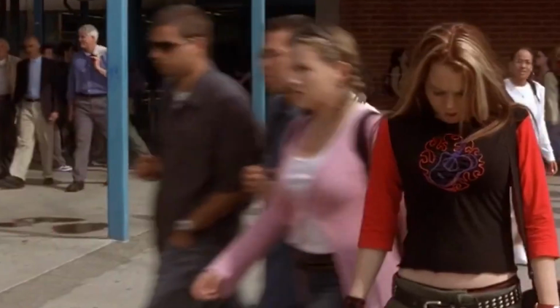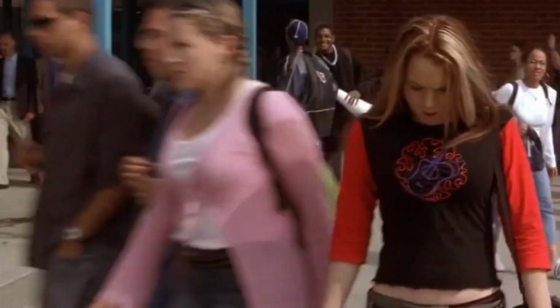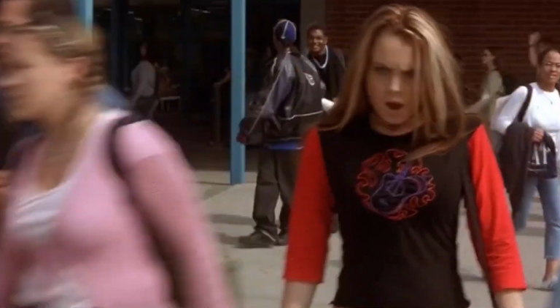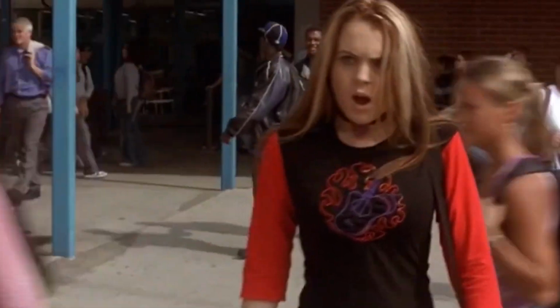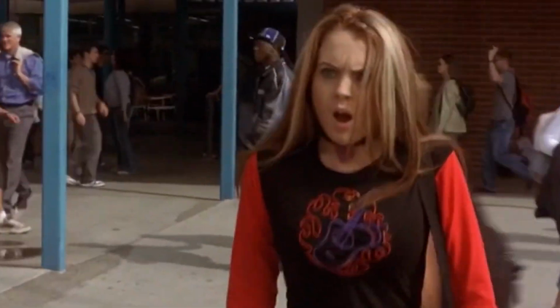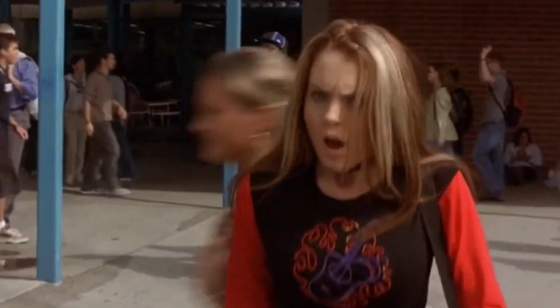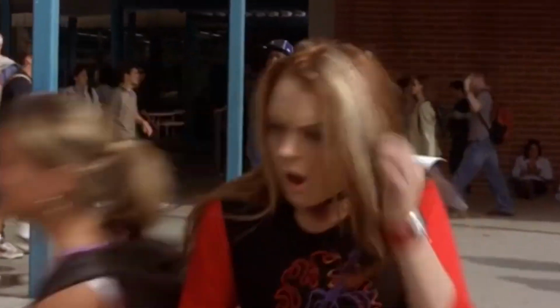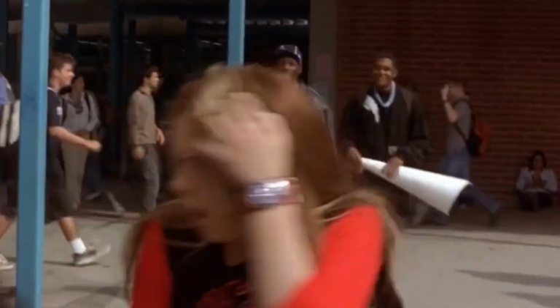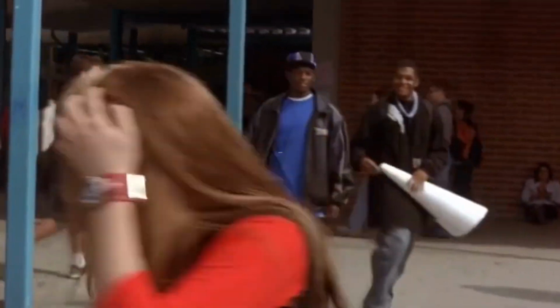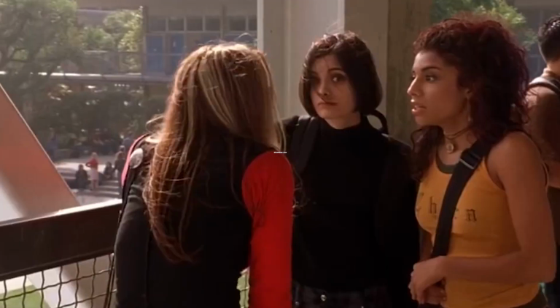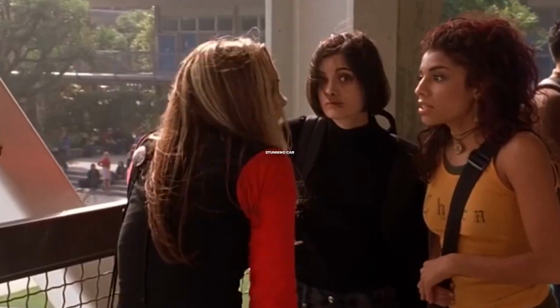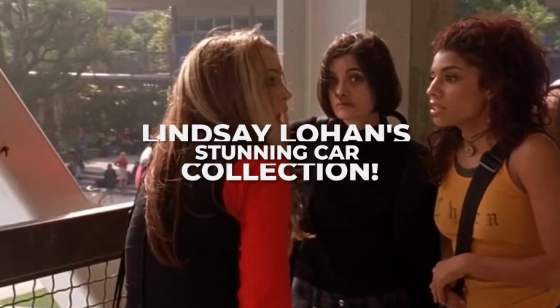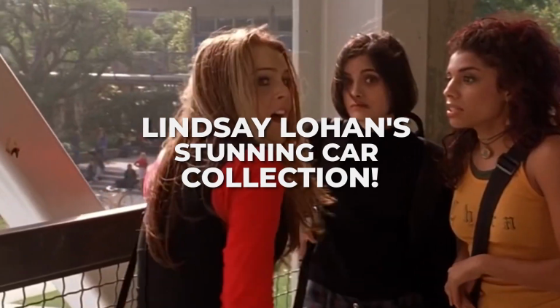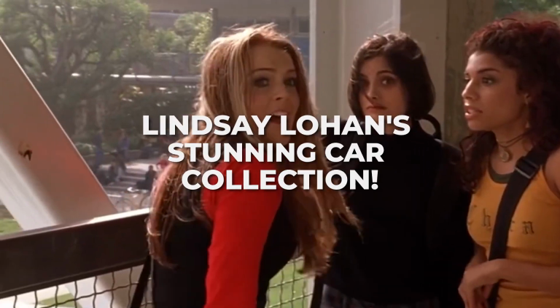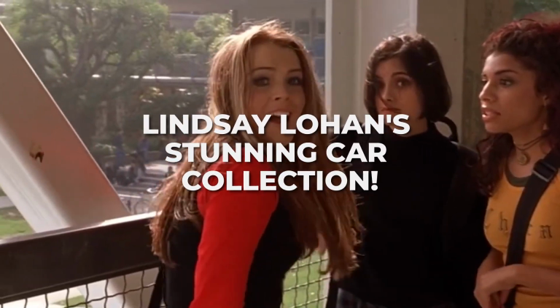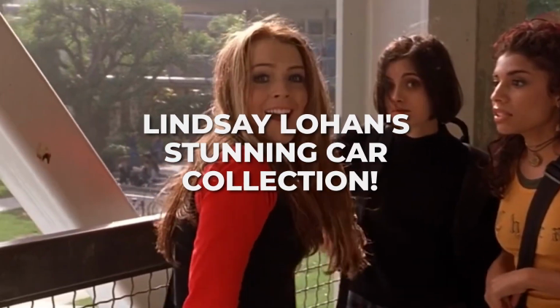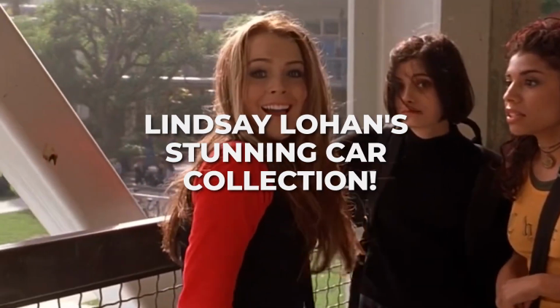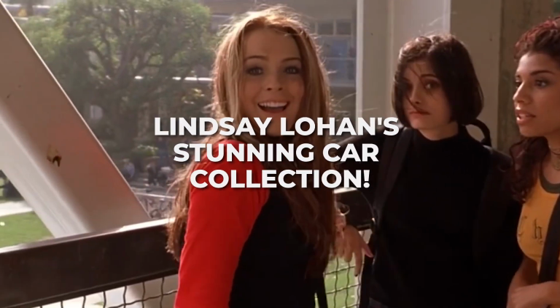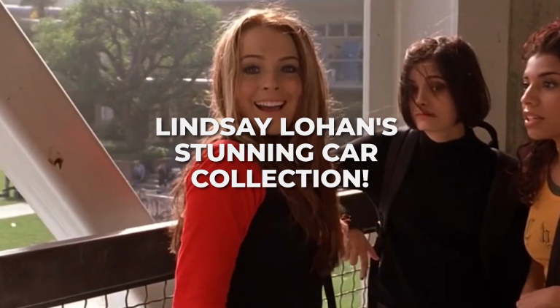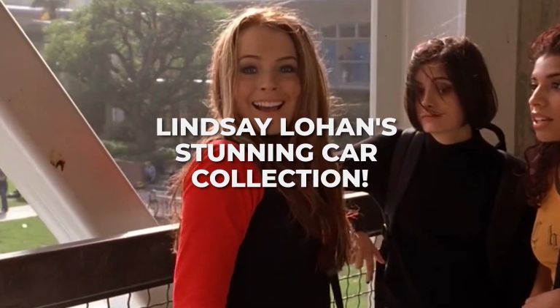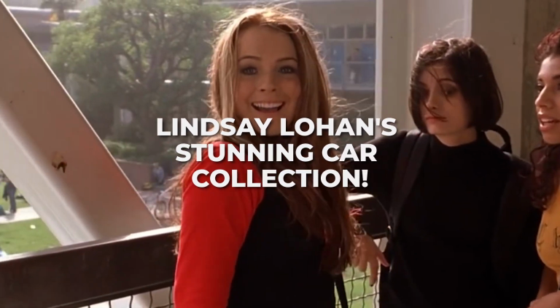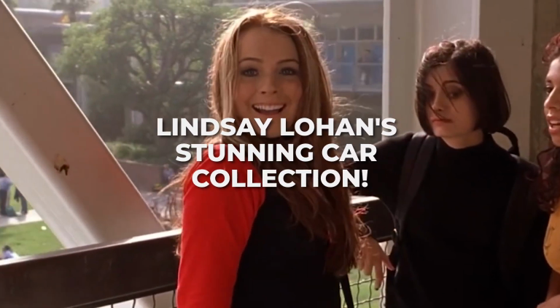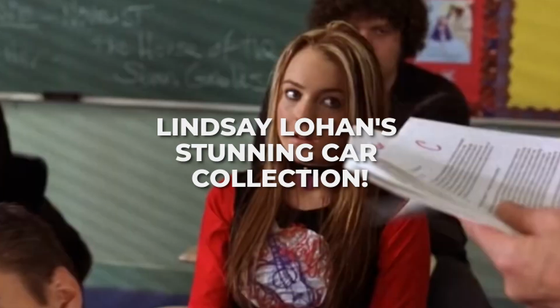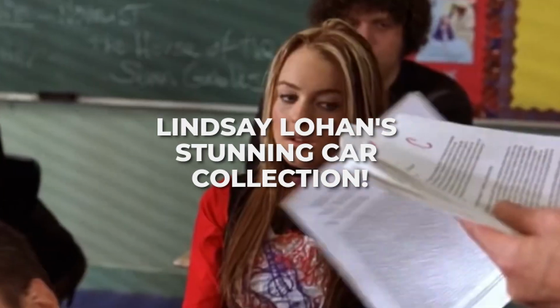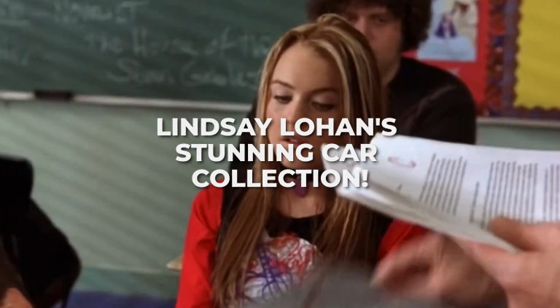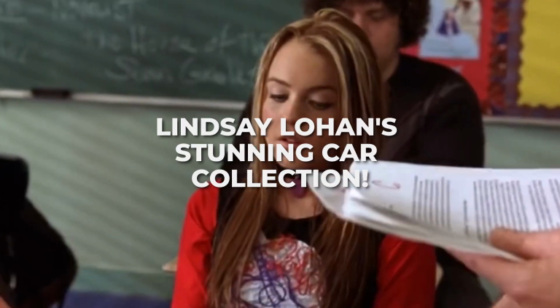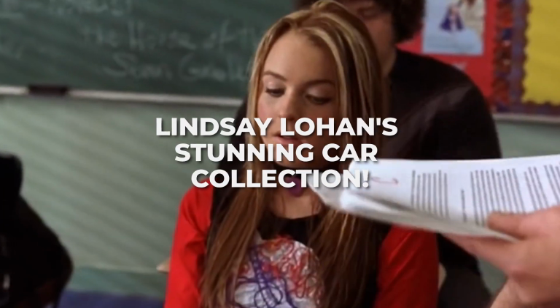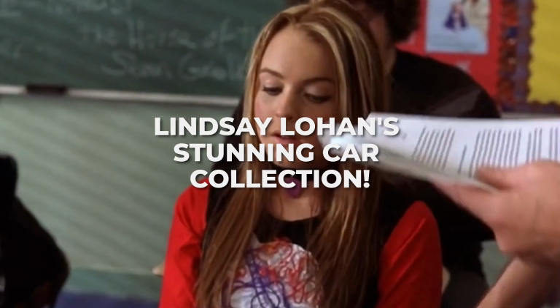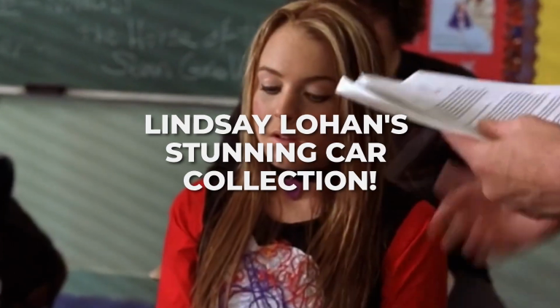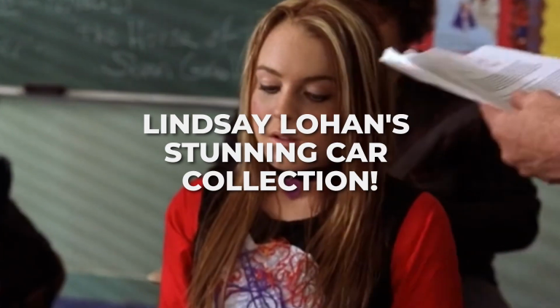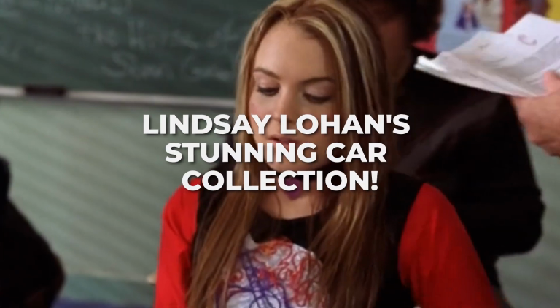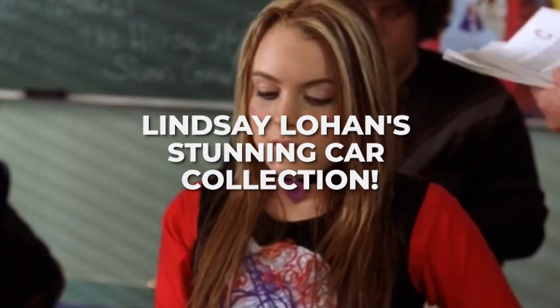Hey guys, today we're going to list Lindsay Lohan's stunning car collection. Let's get right into it.